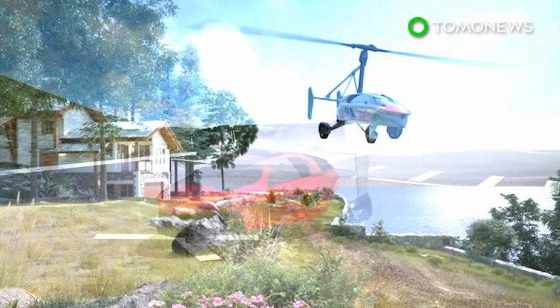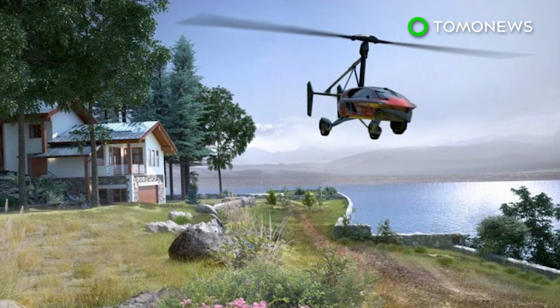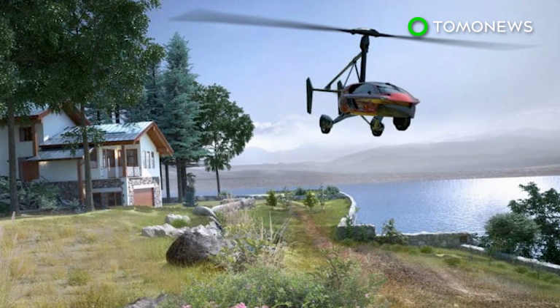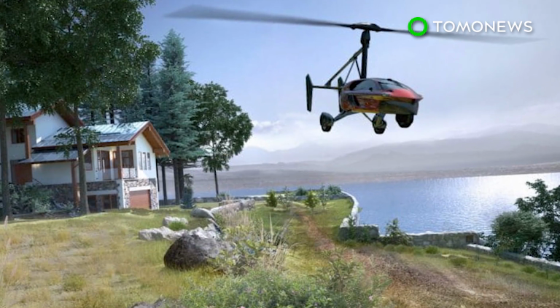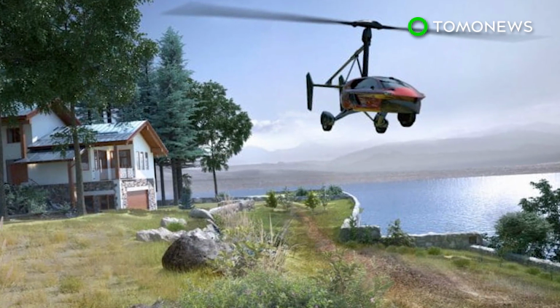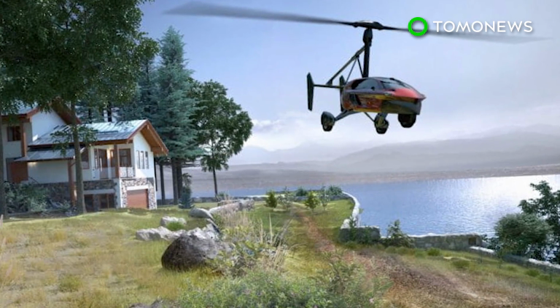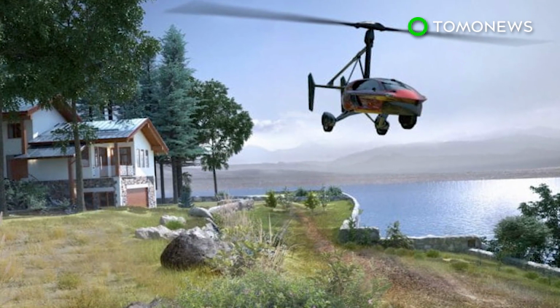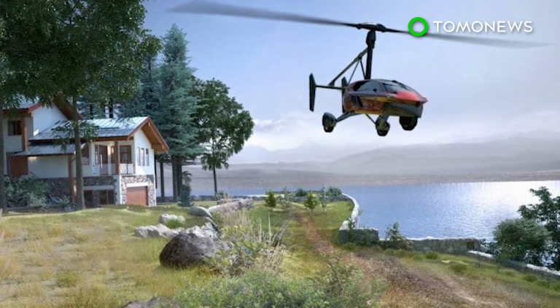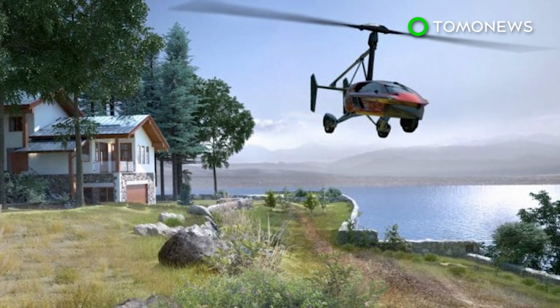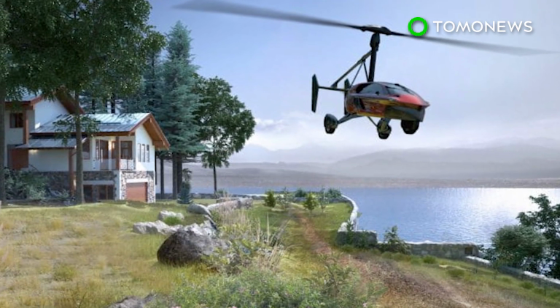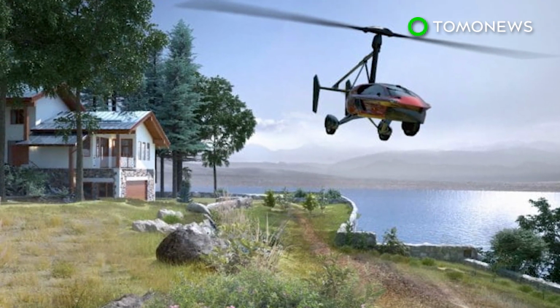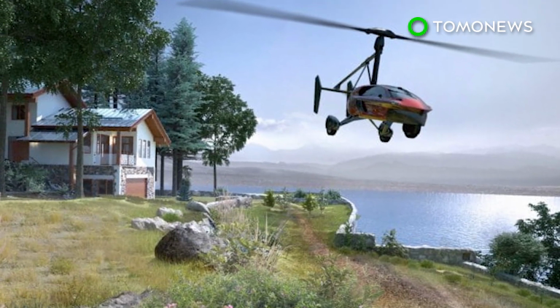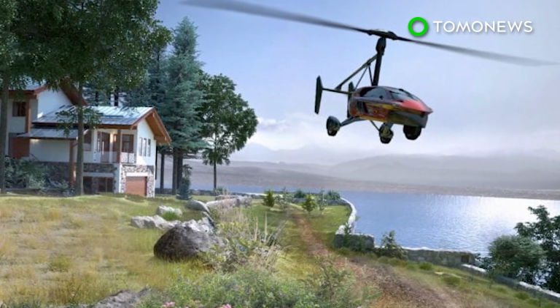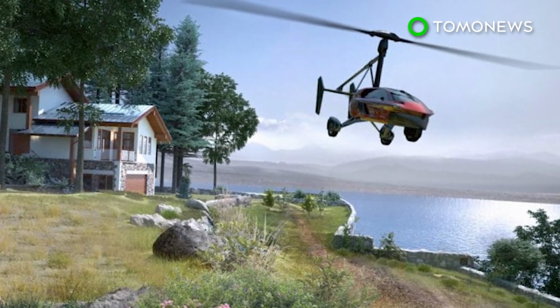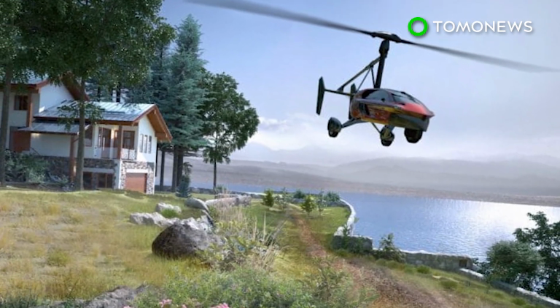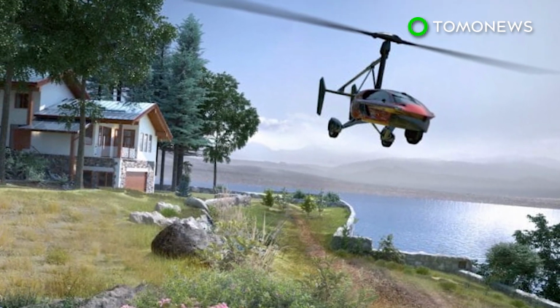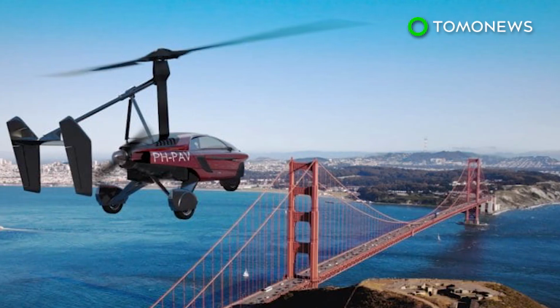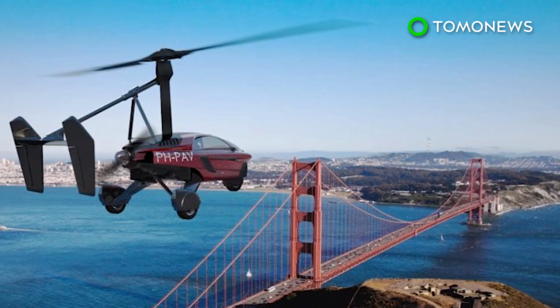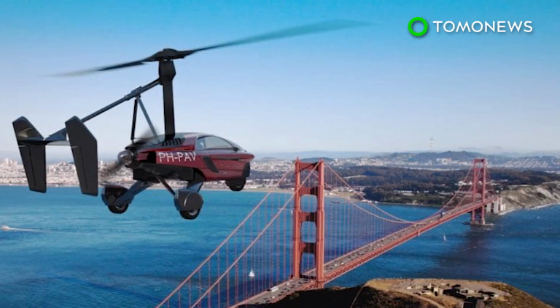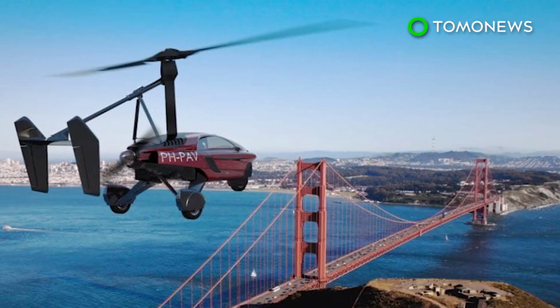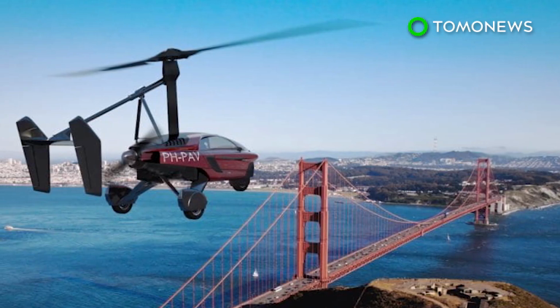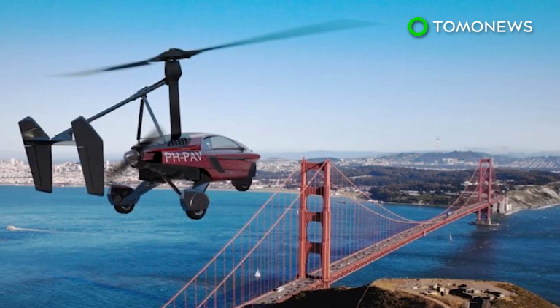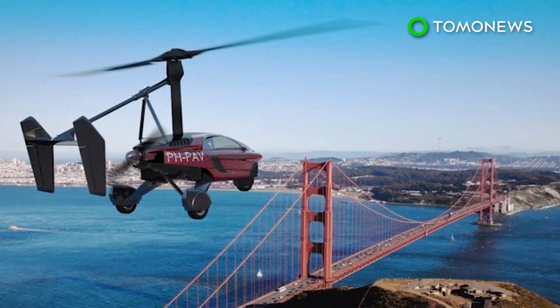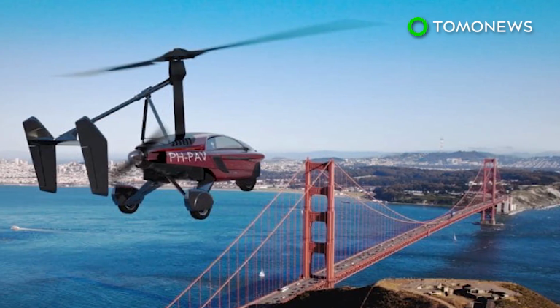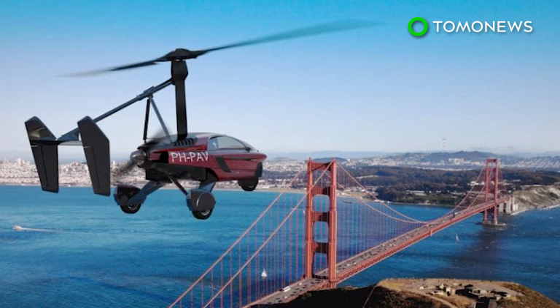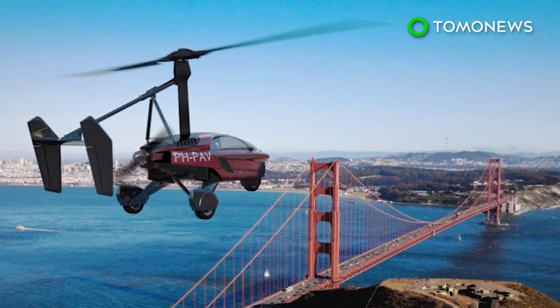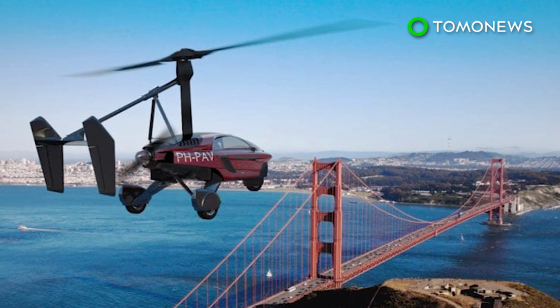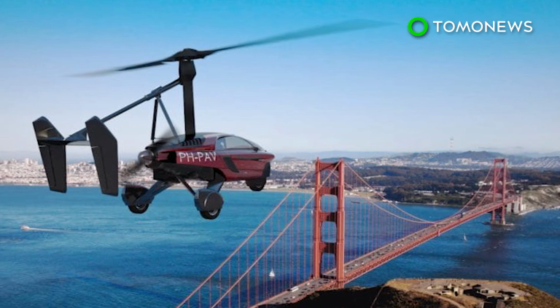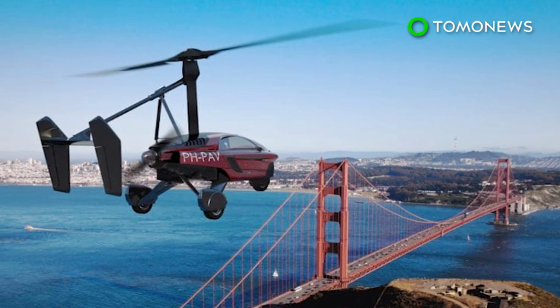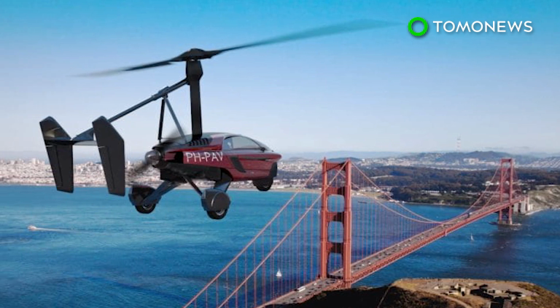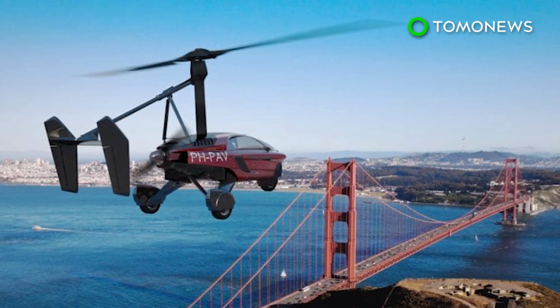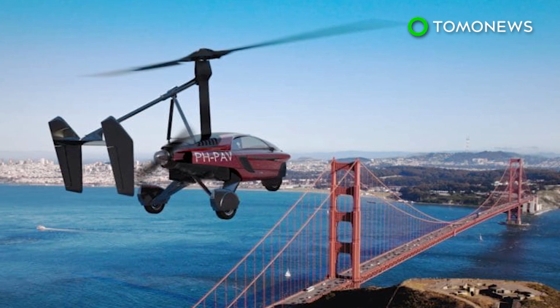If you're interested in getting behind the wheel of one of these, you'll need both a driver's license and a pilot's license.